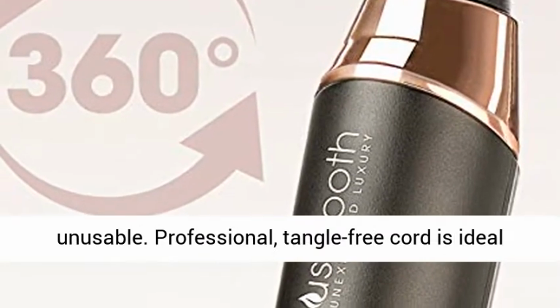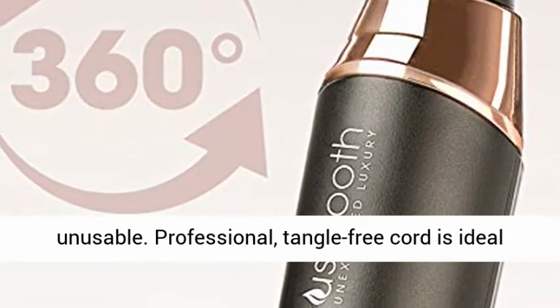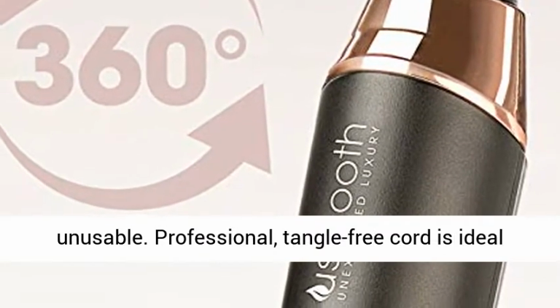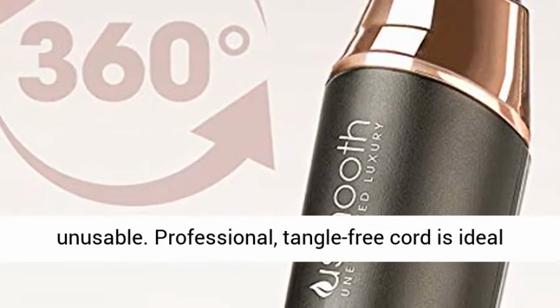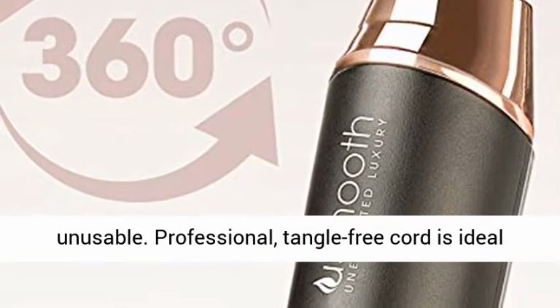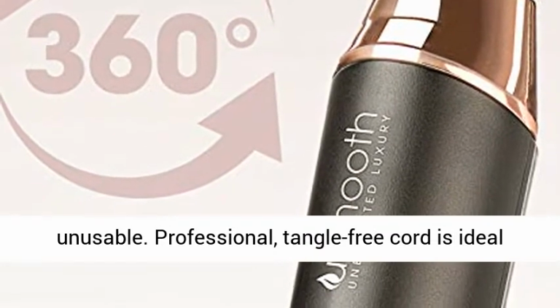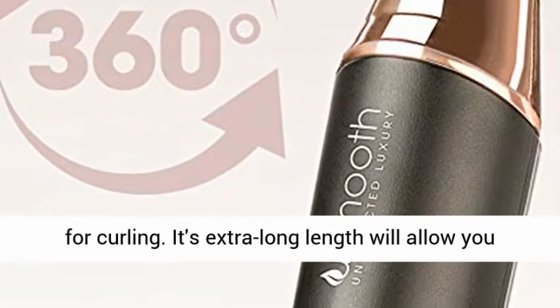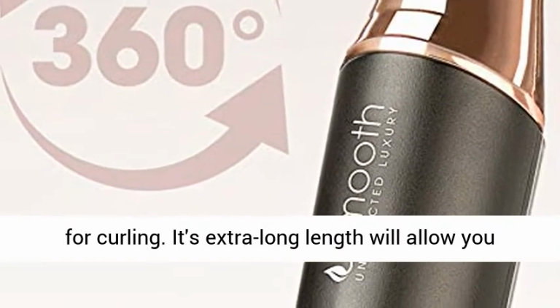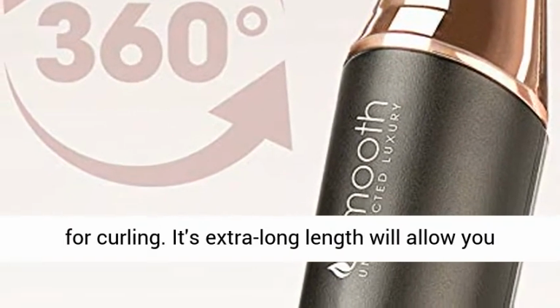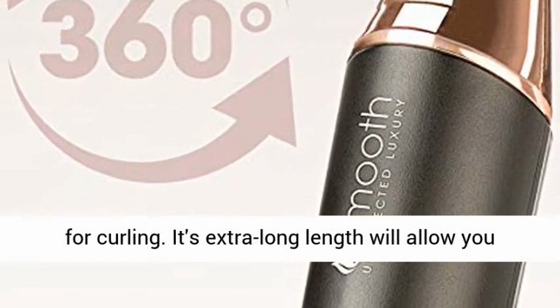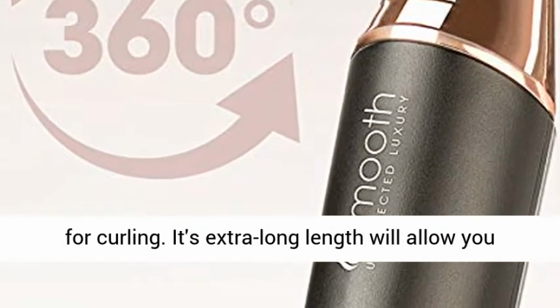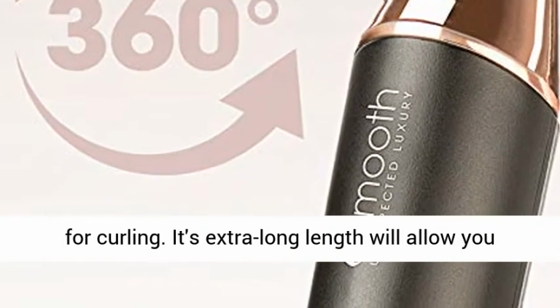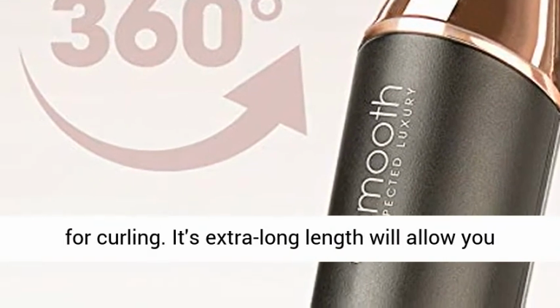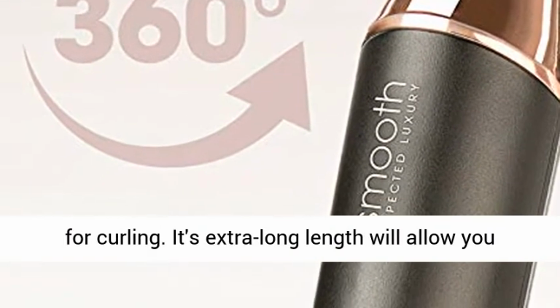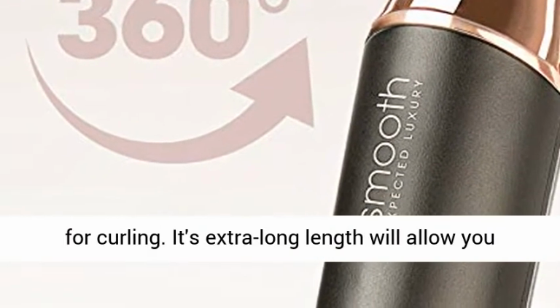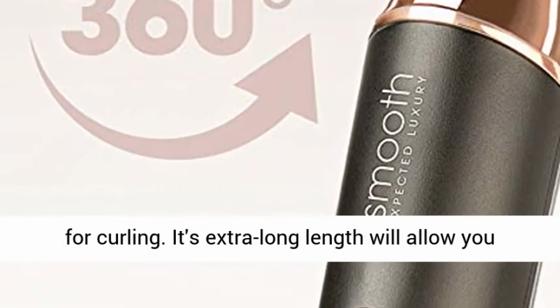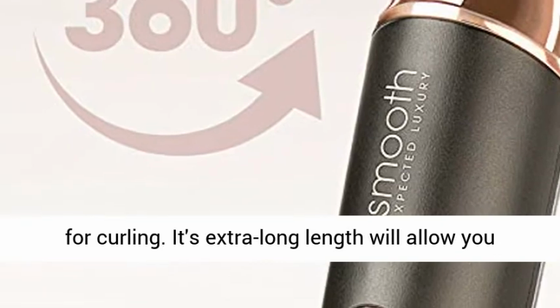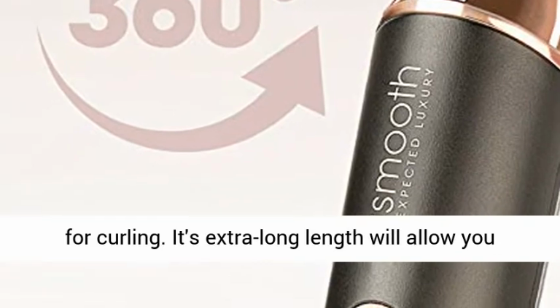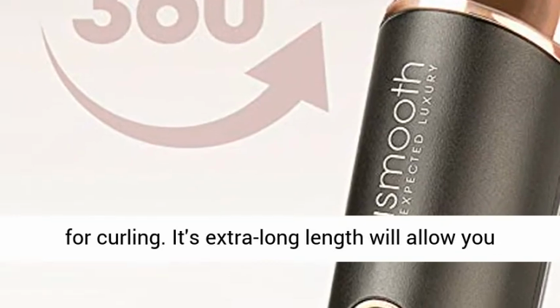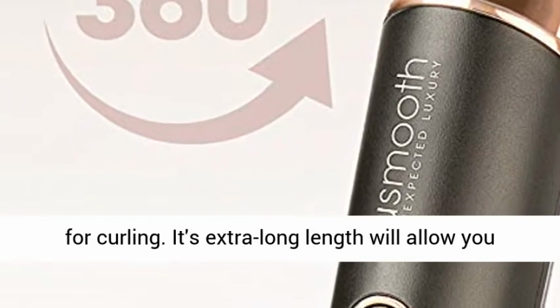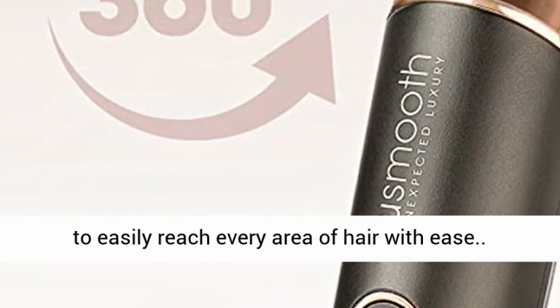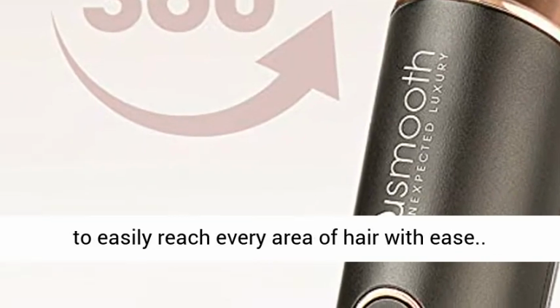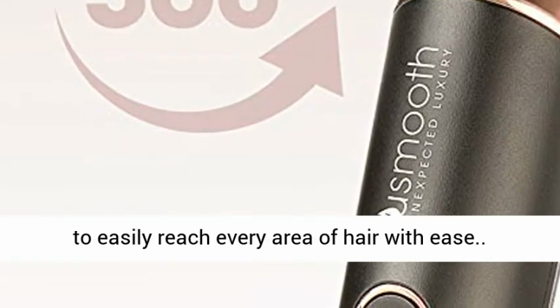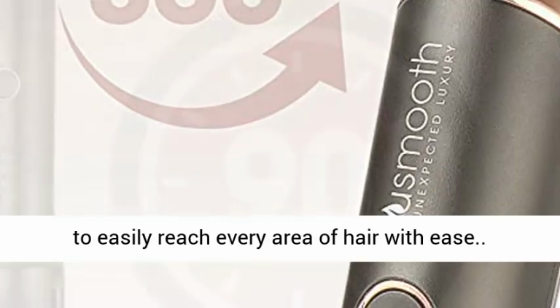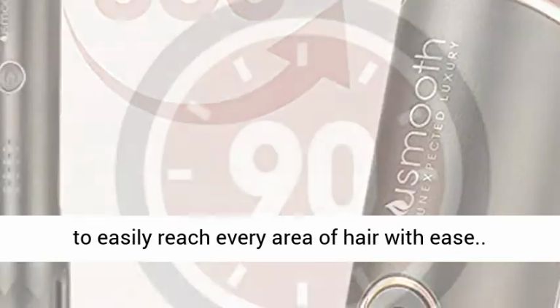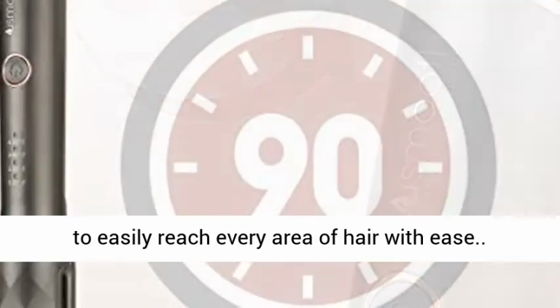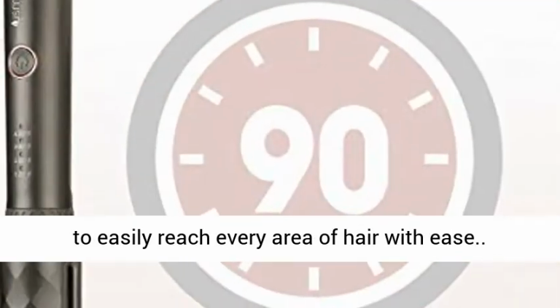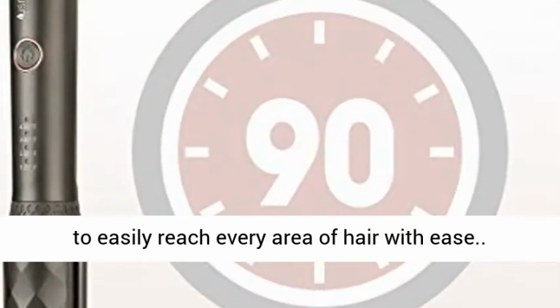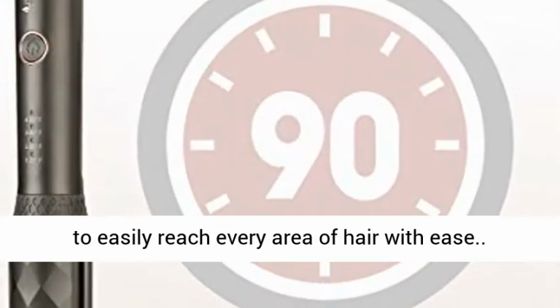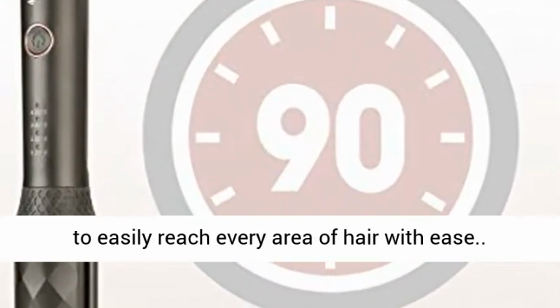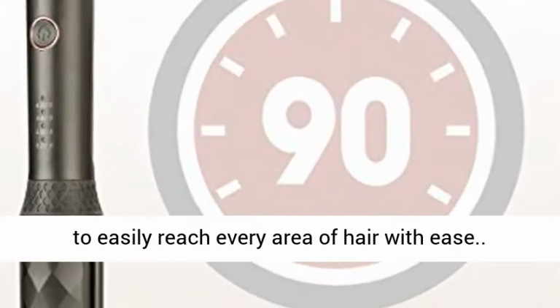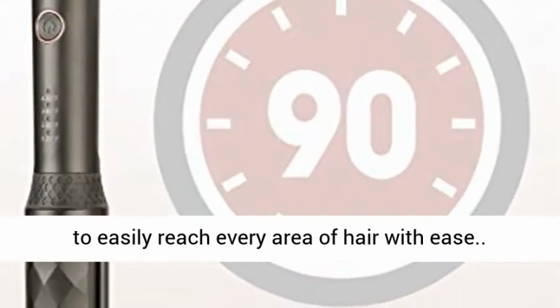Professional, tangle-free cord is ideal for curling. Its extra-long length will allow you to easily reach every area of hair with ease.